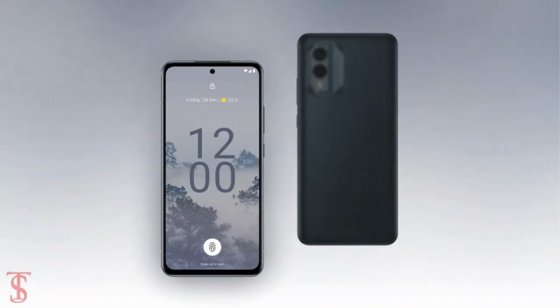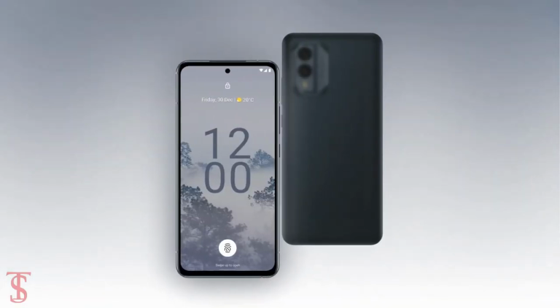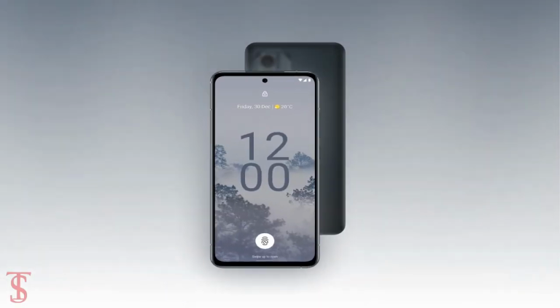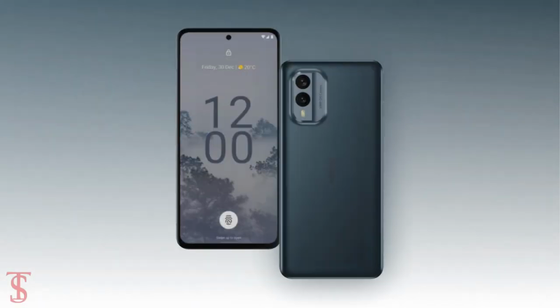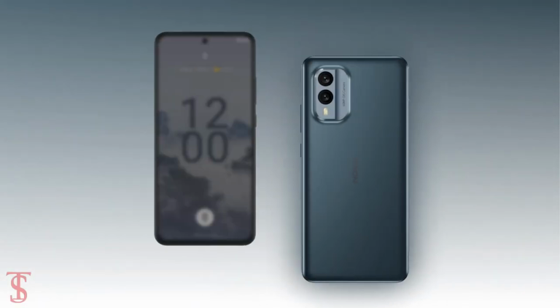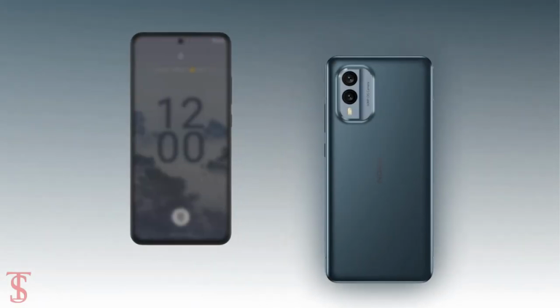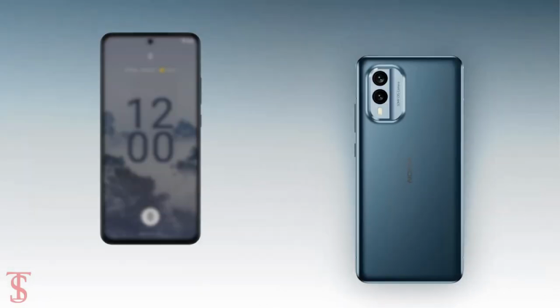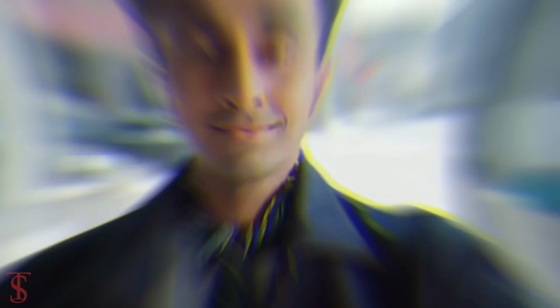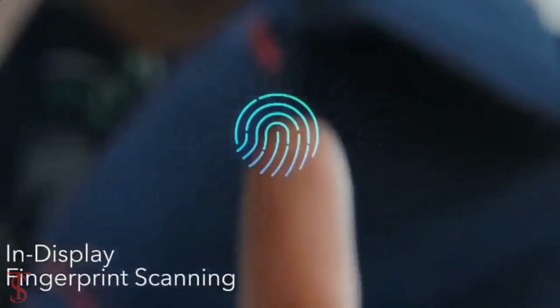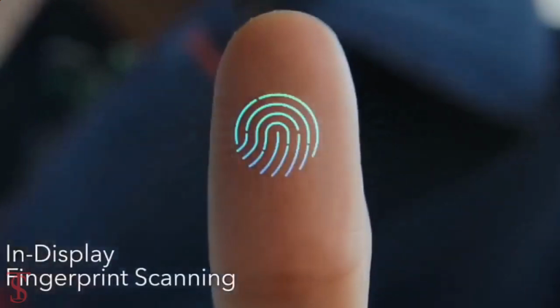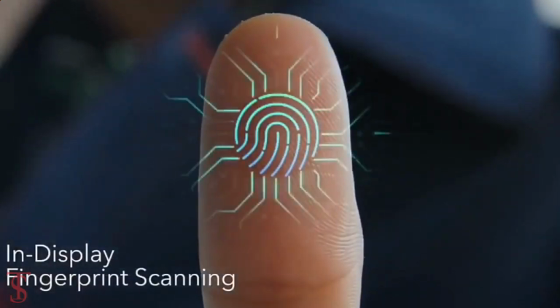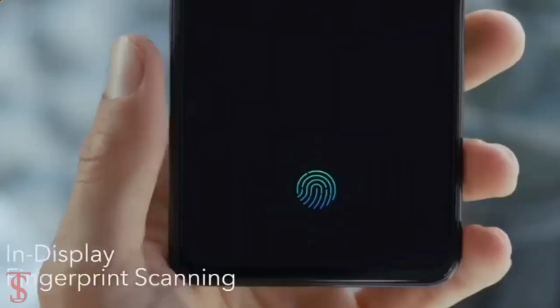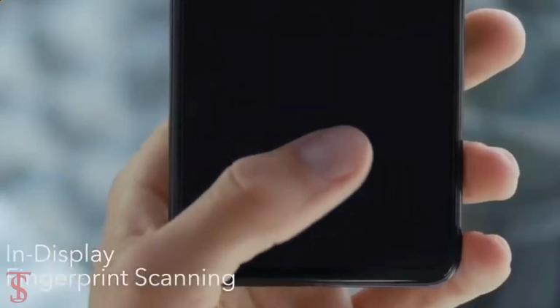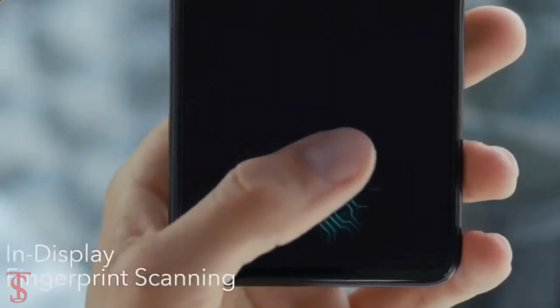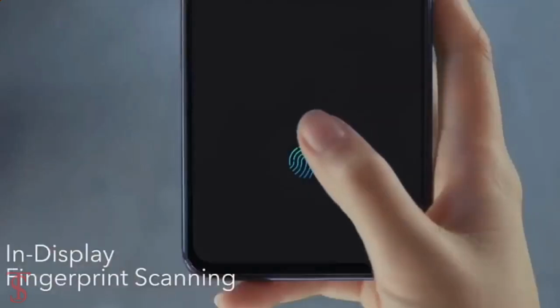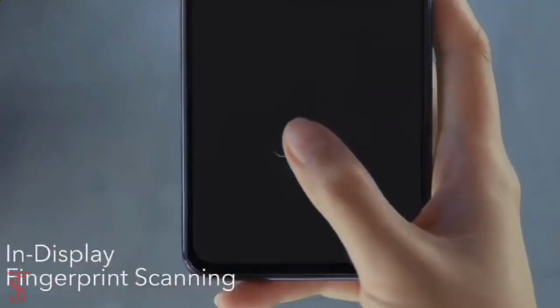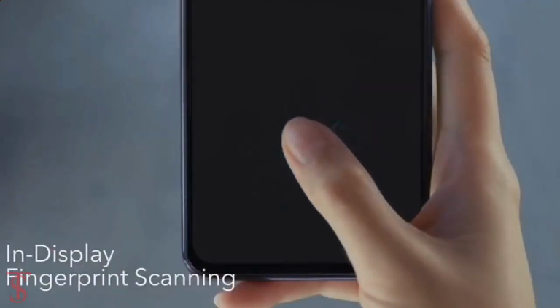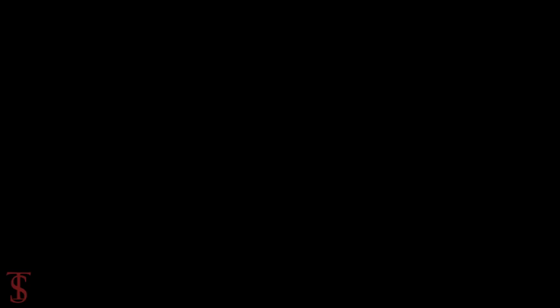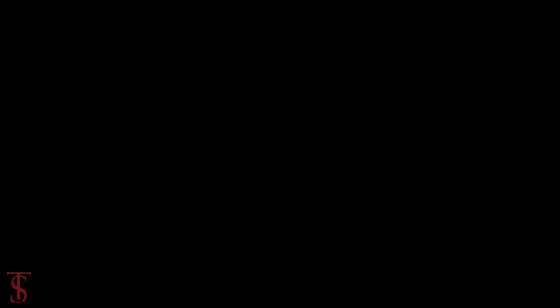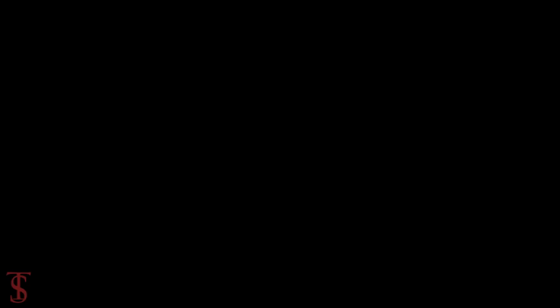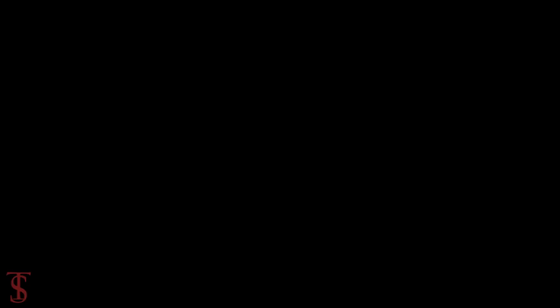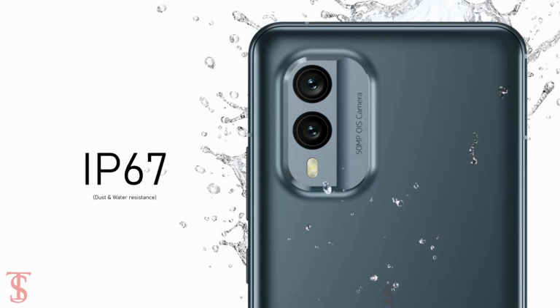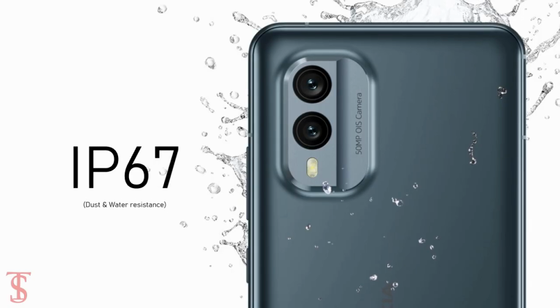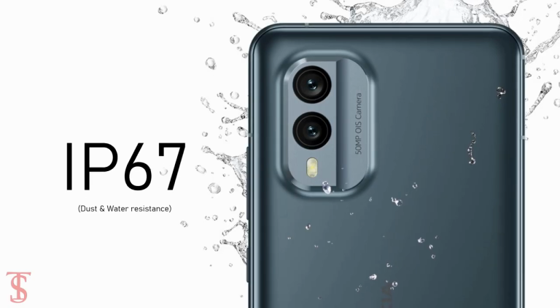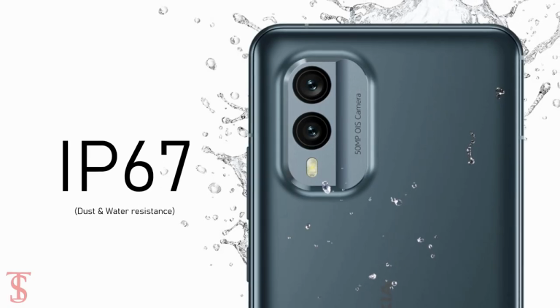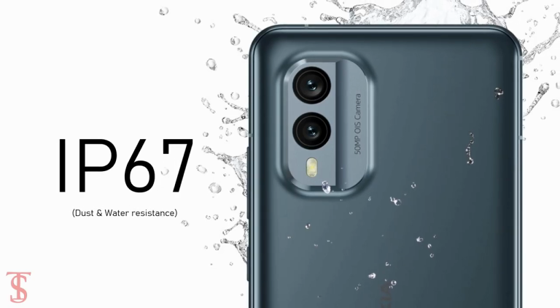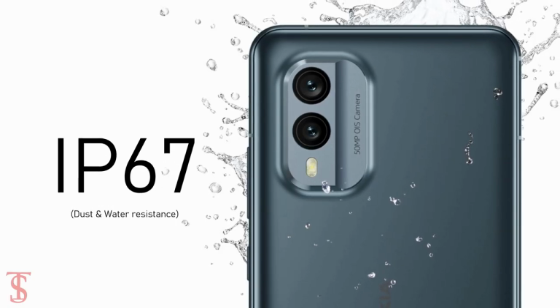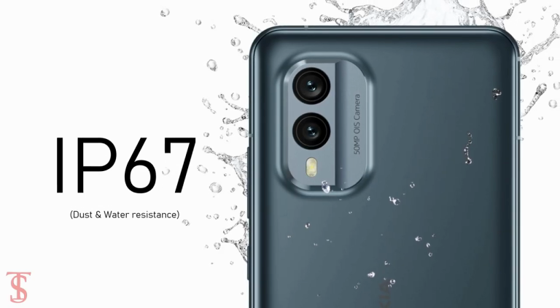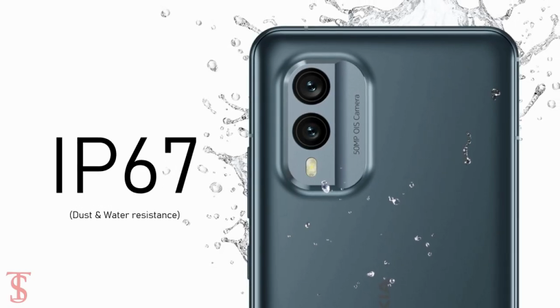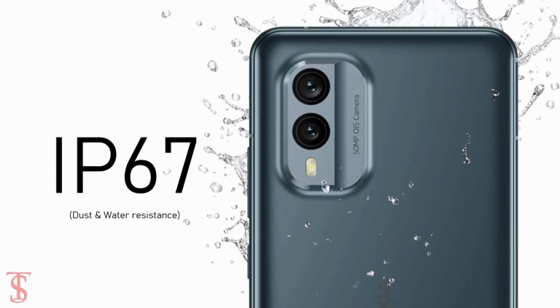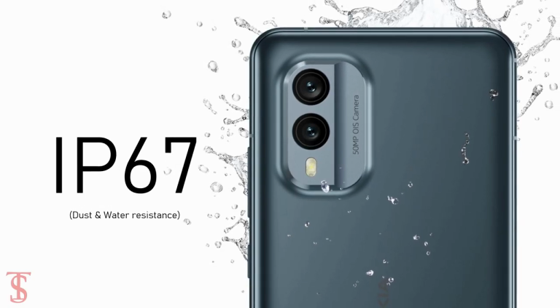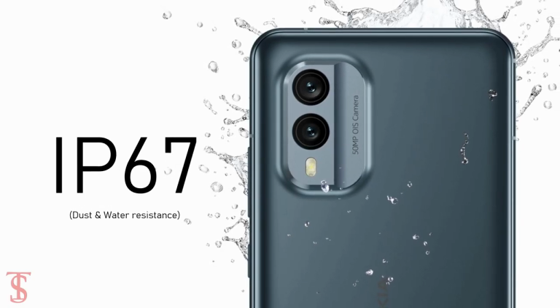Additionally, the smartphone features an in-display fingerprint sensor for authentication, and it is IP67 certified for dust and water resistance.